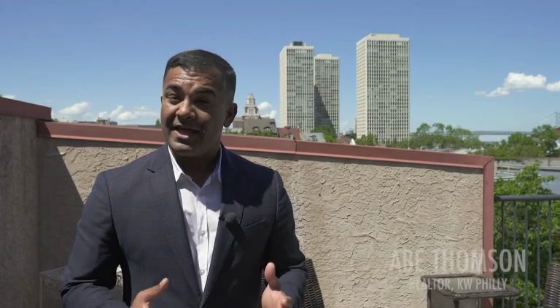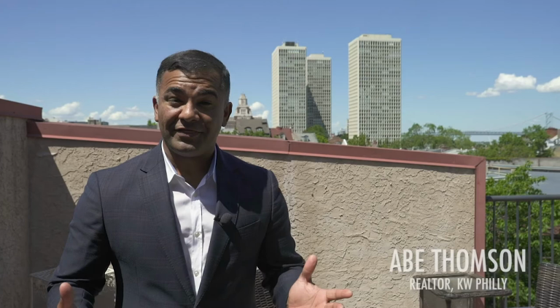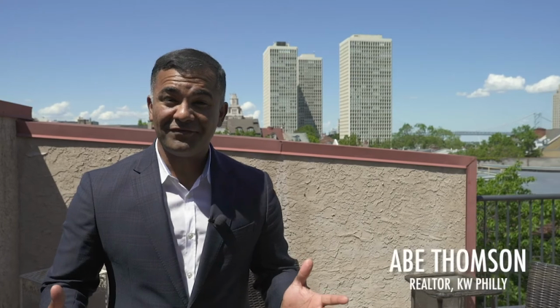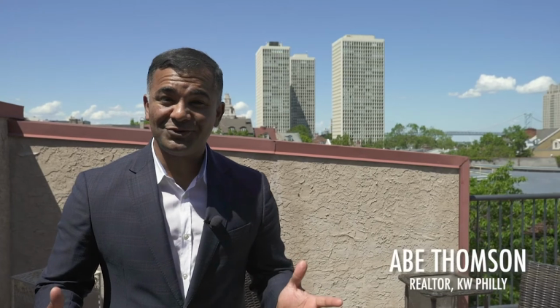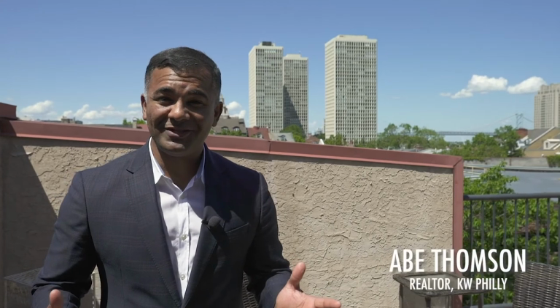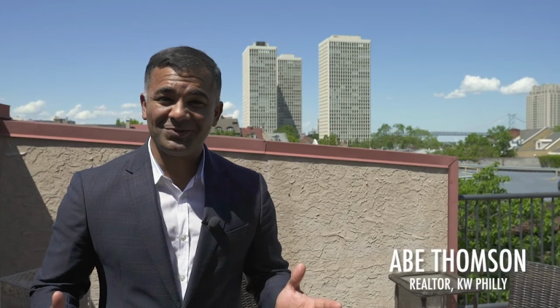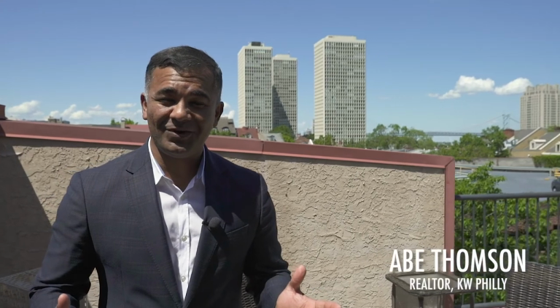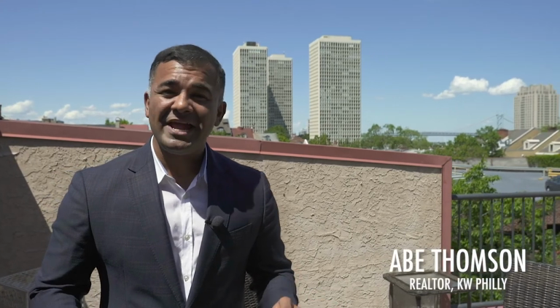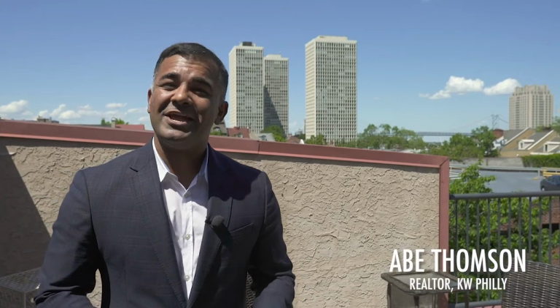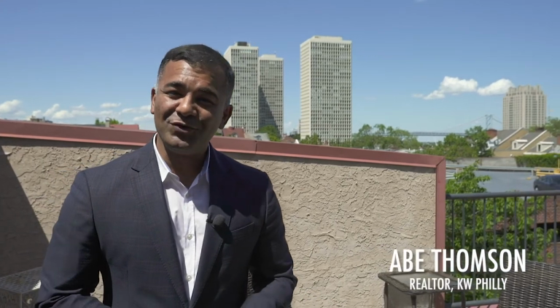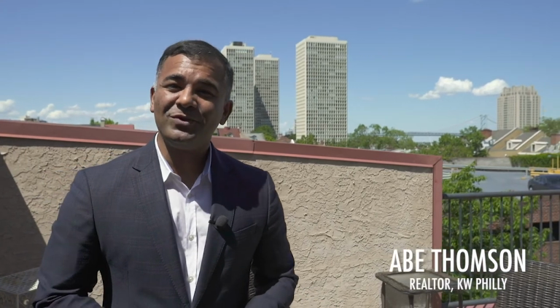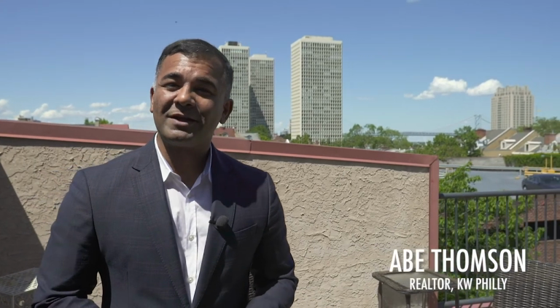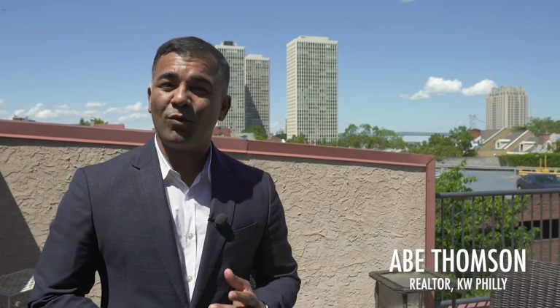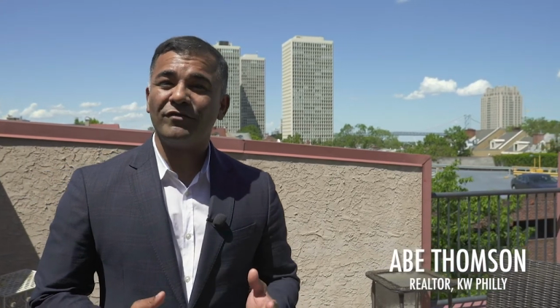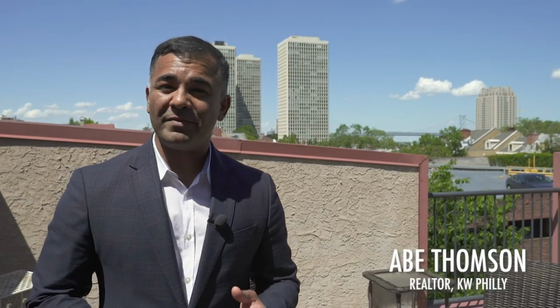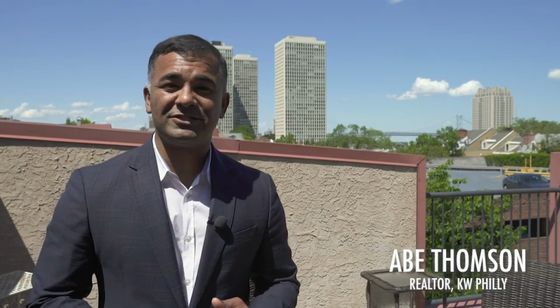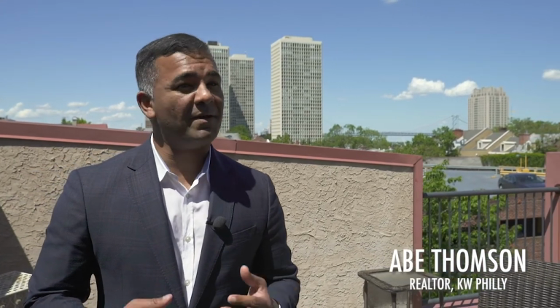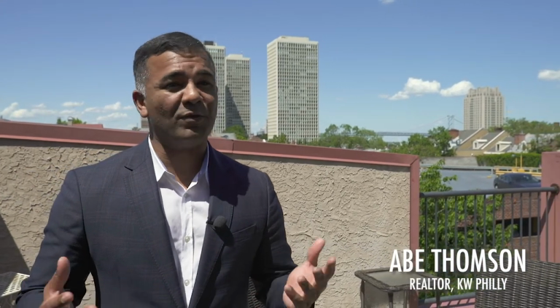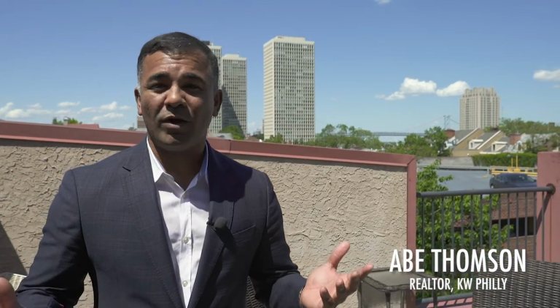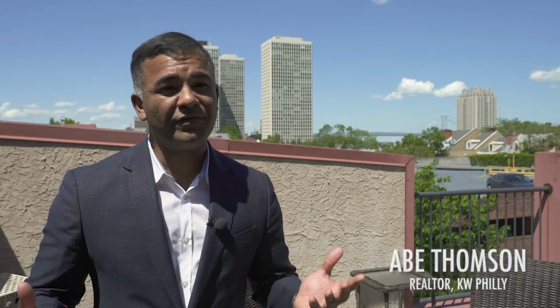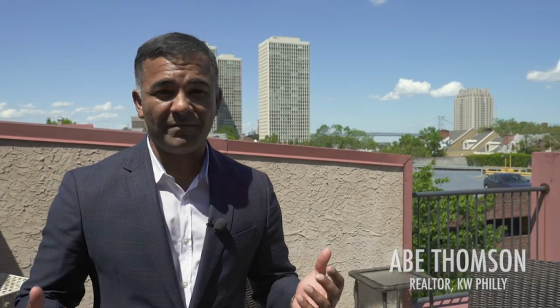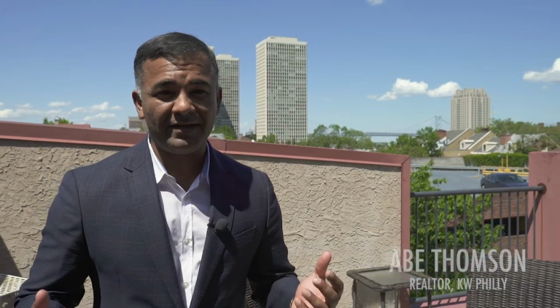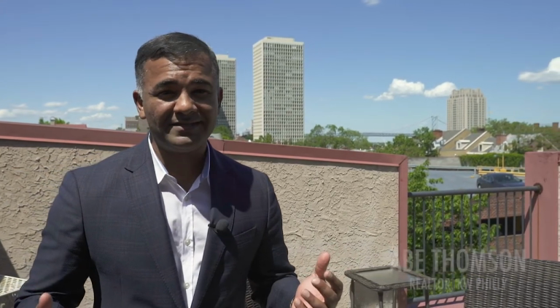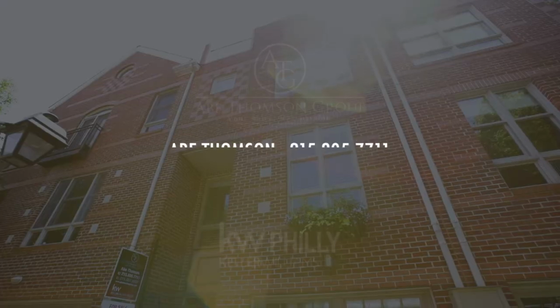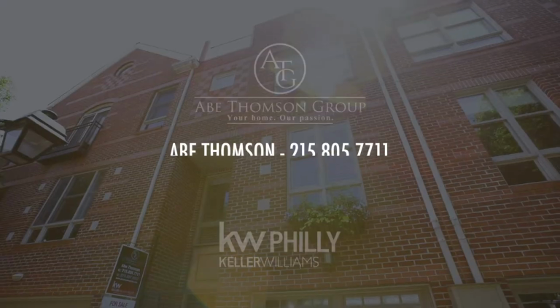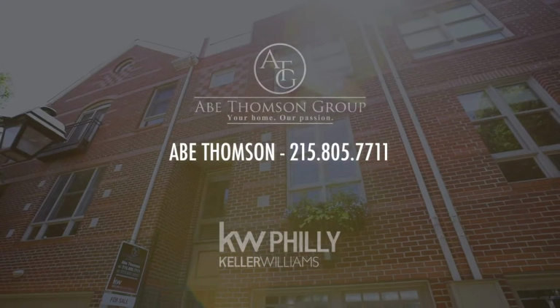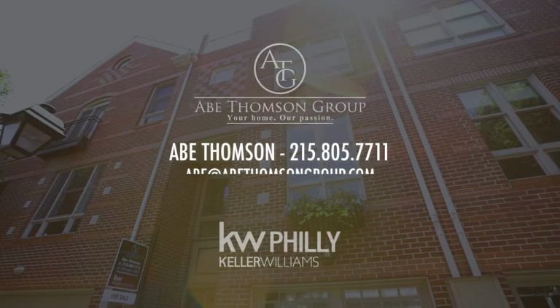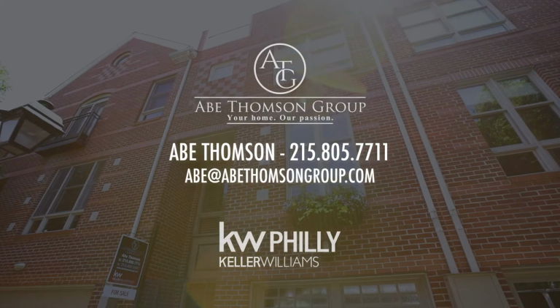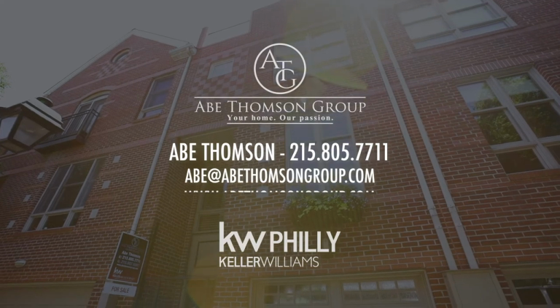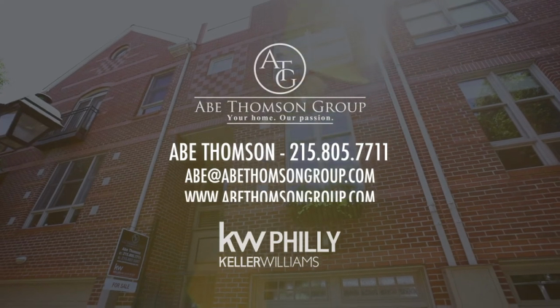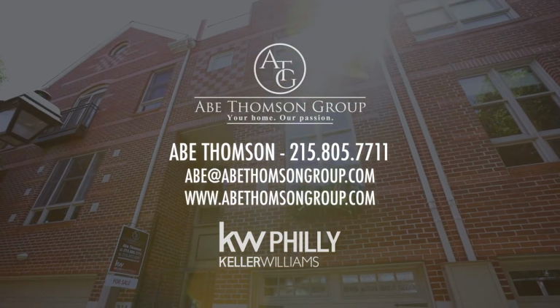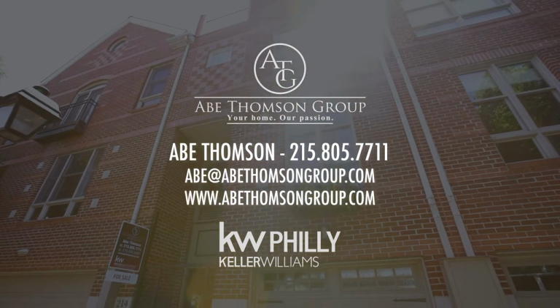Thank you for joining this tour. If you would like more information about the wealth of amenities, contact me for more information.